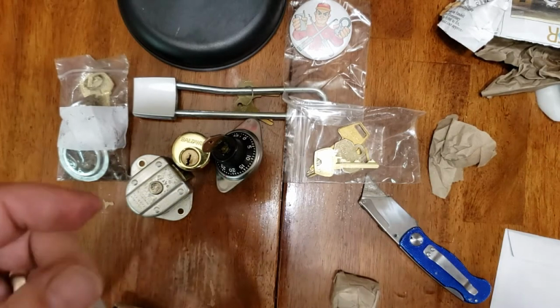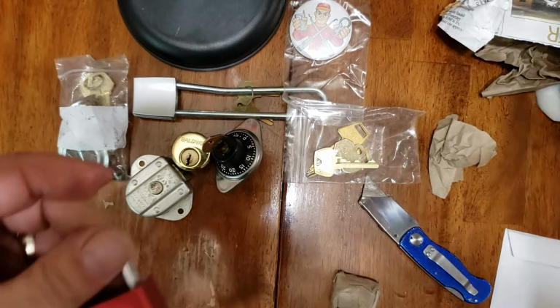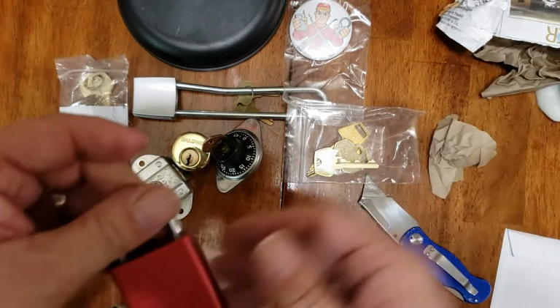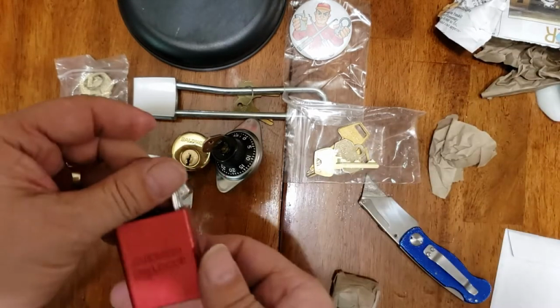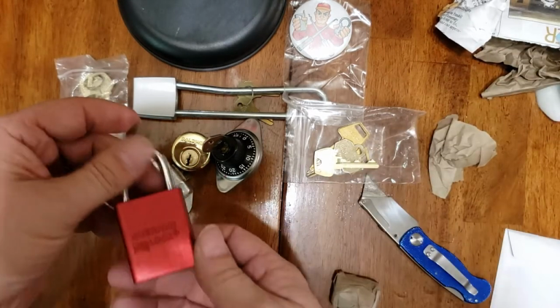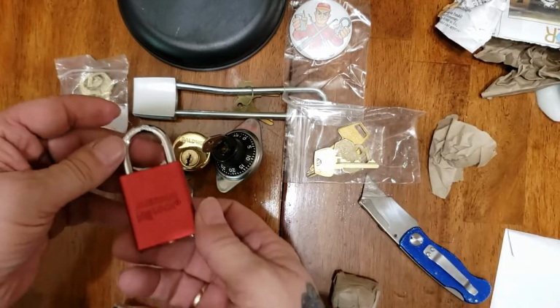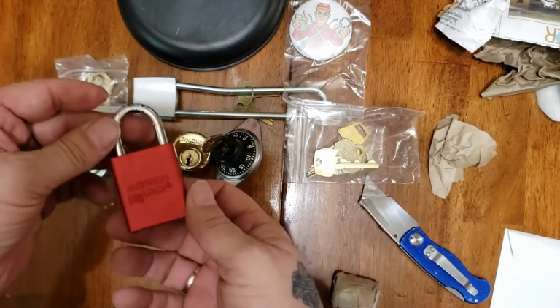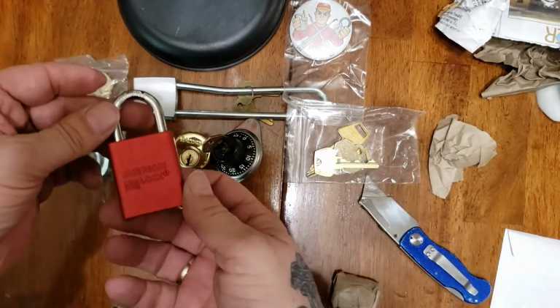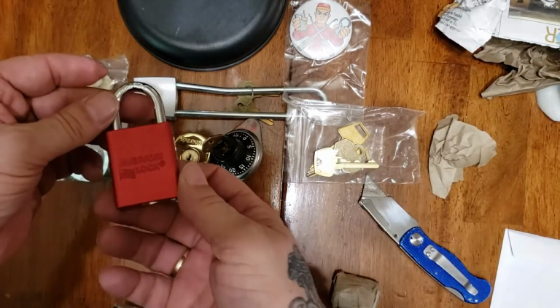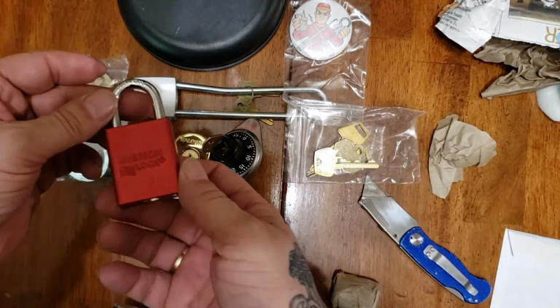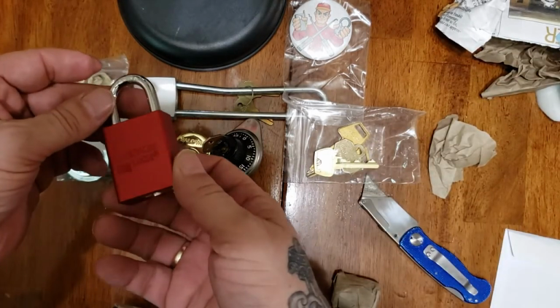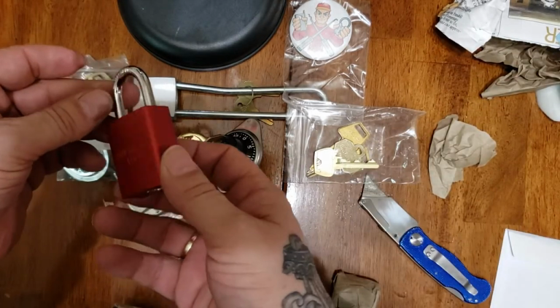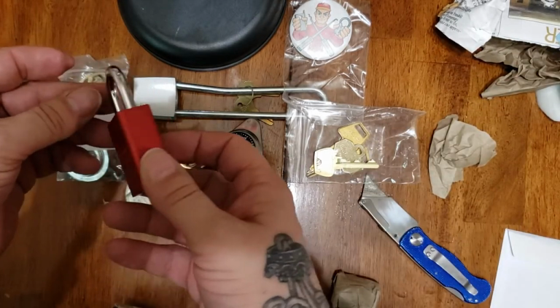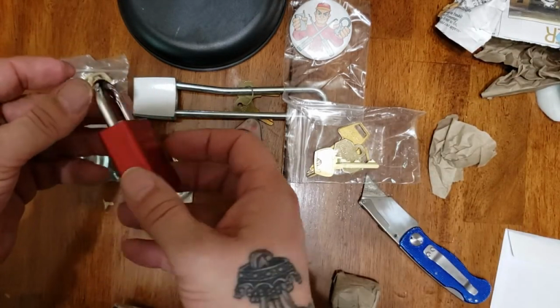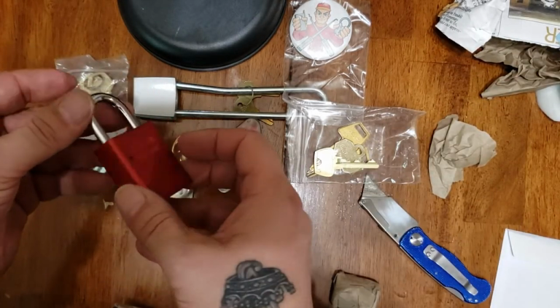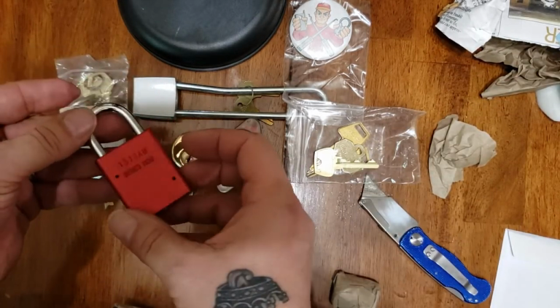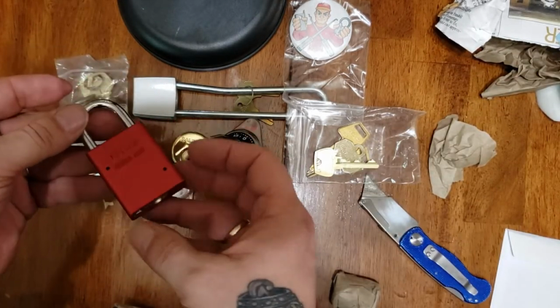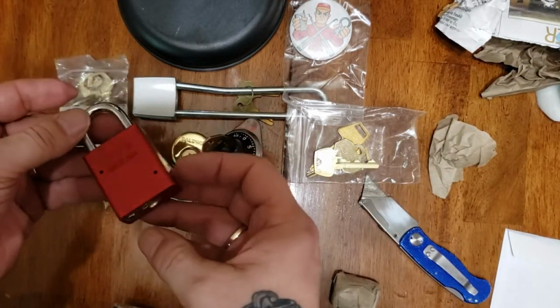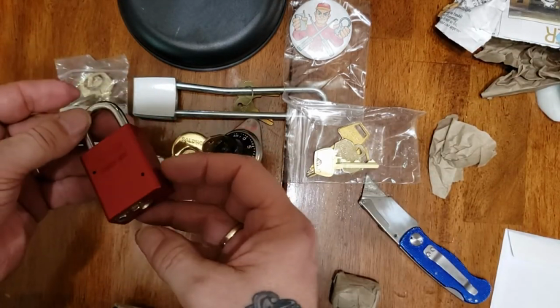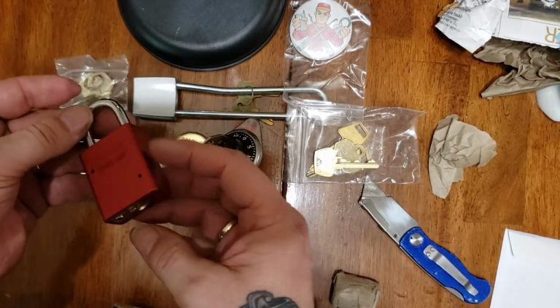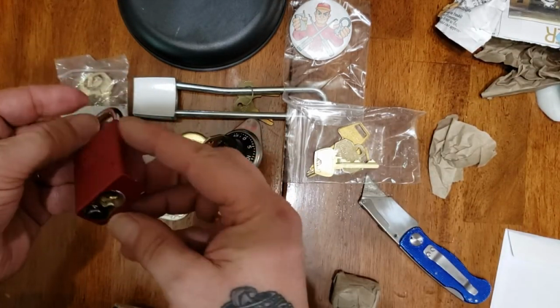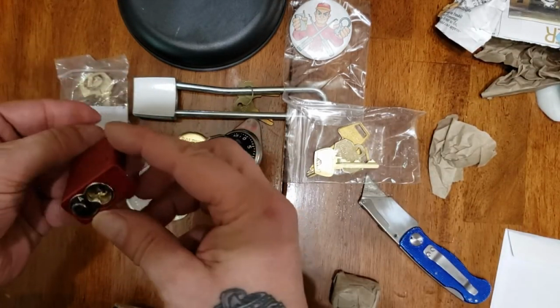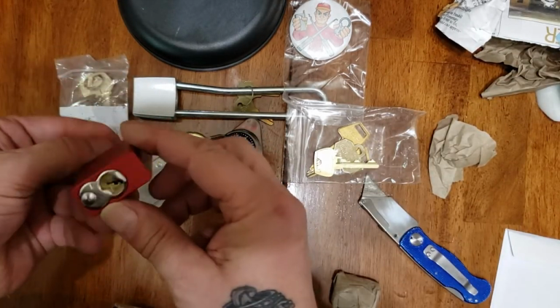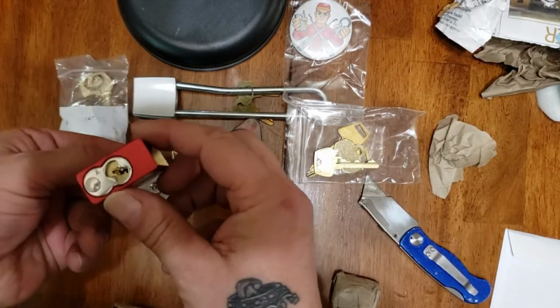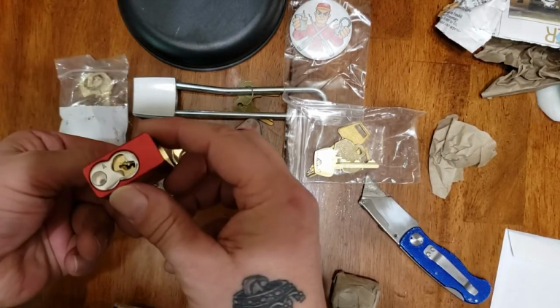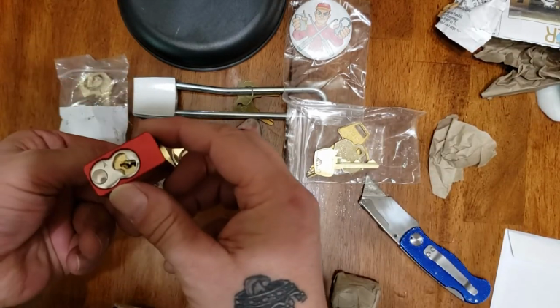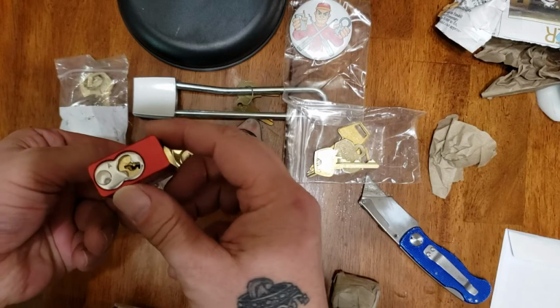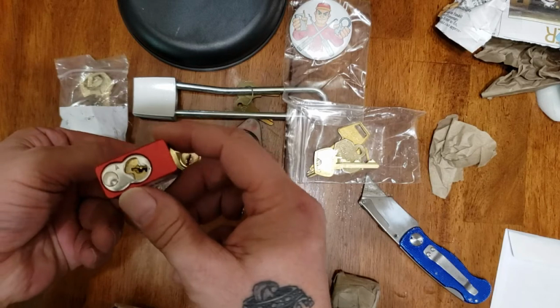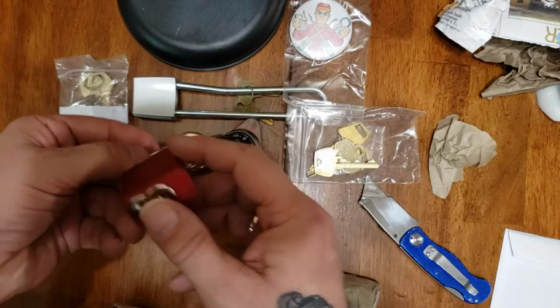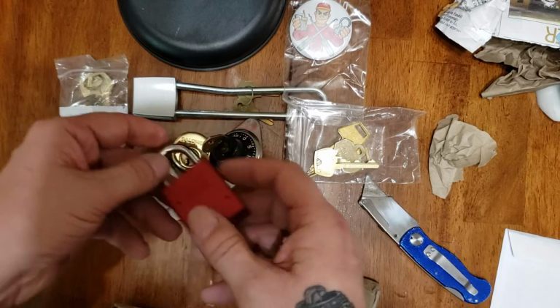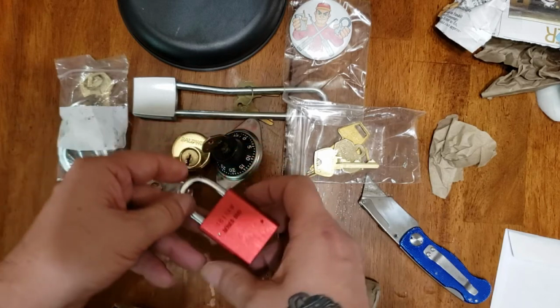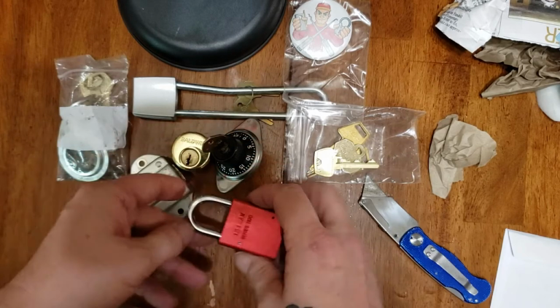Next up, a nice American 1100. I have one of these already. Not an easy pick.